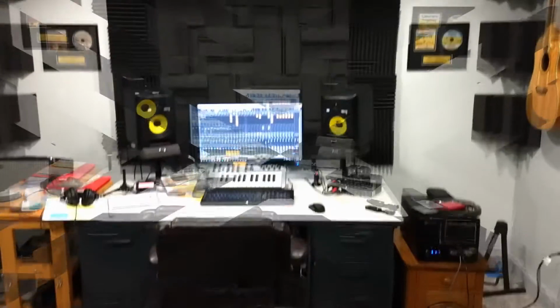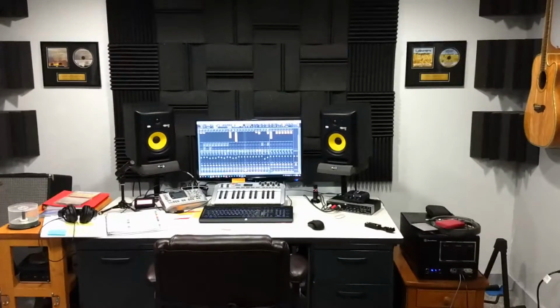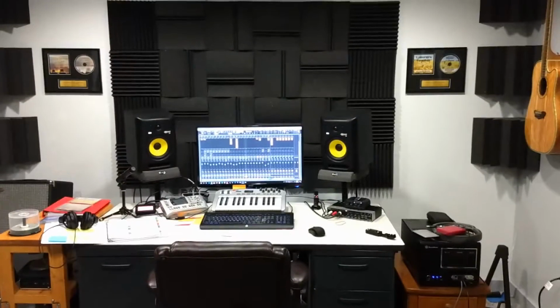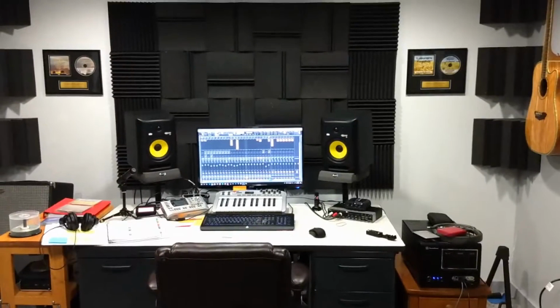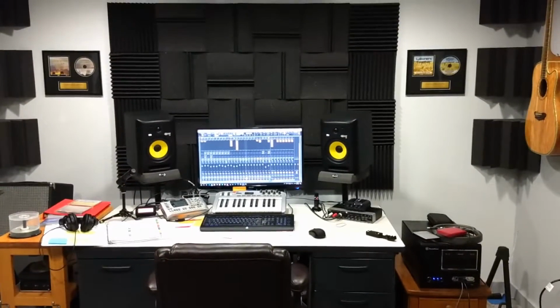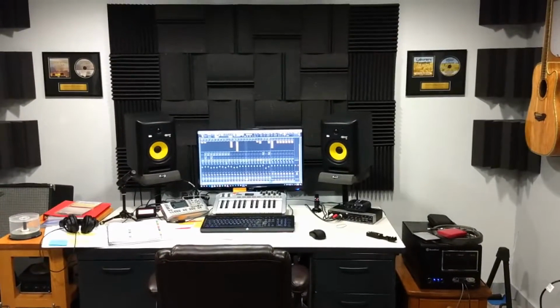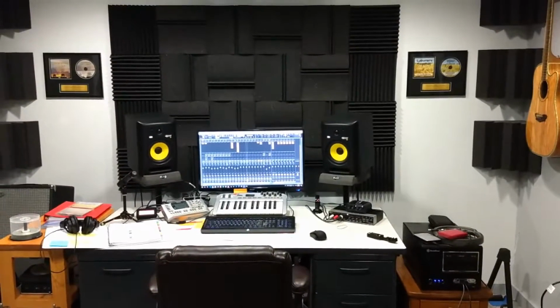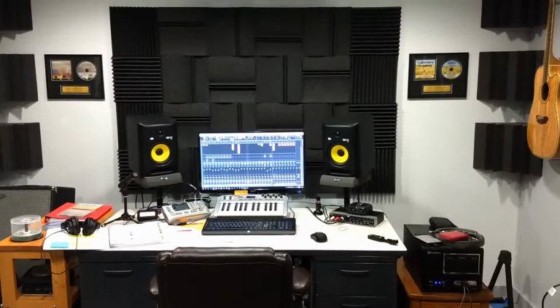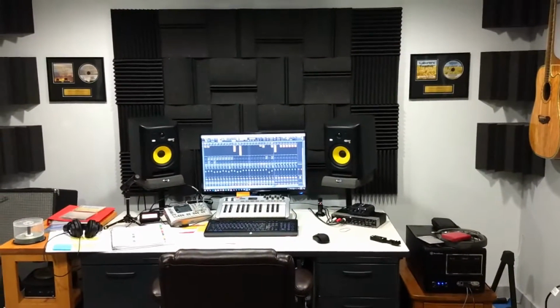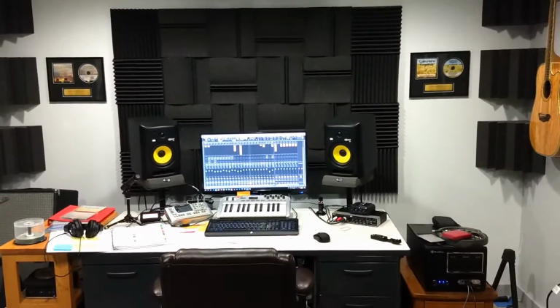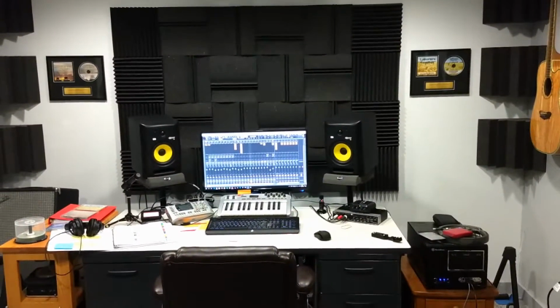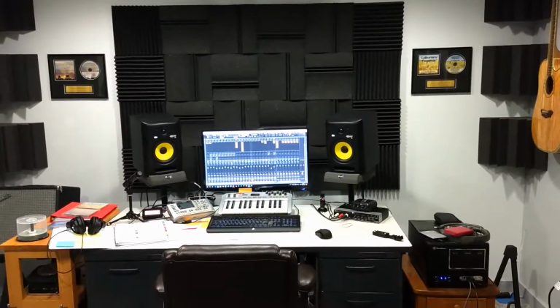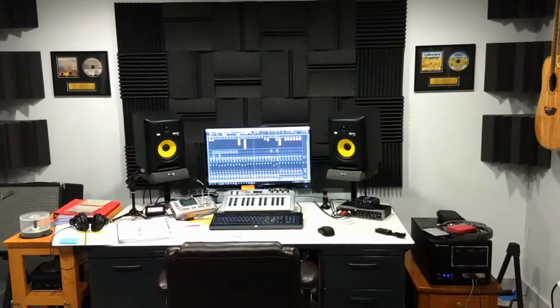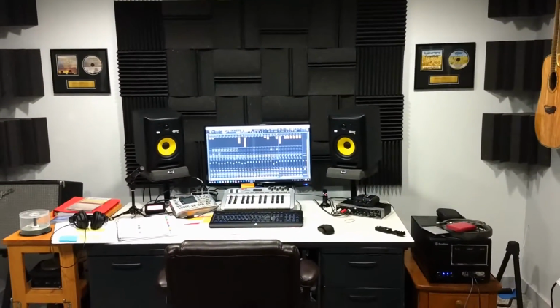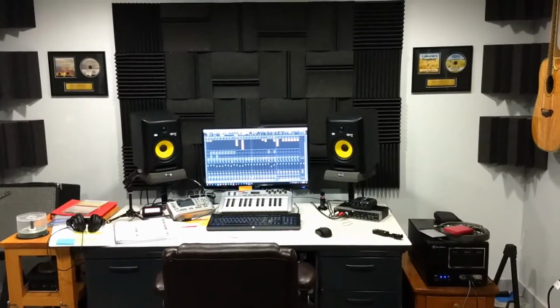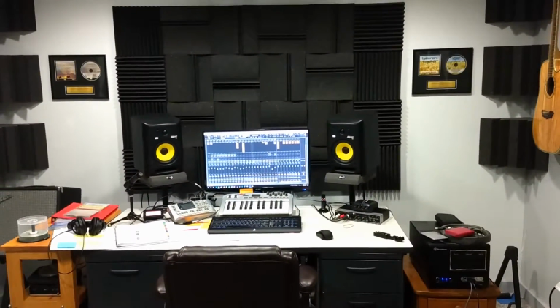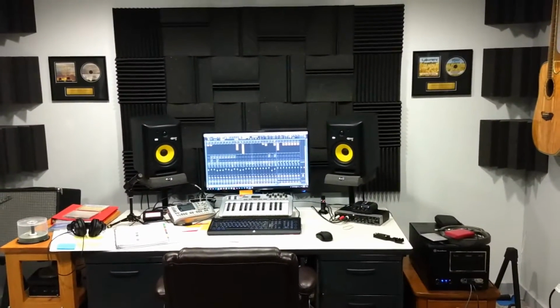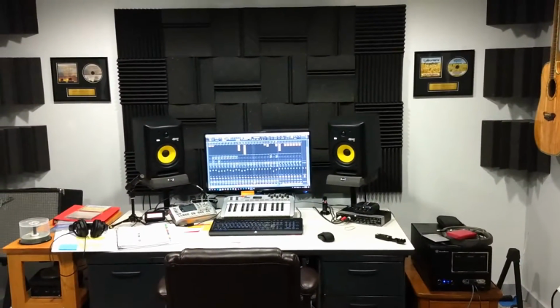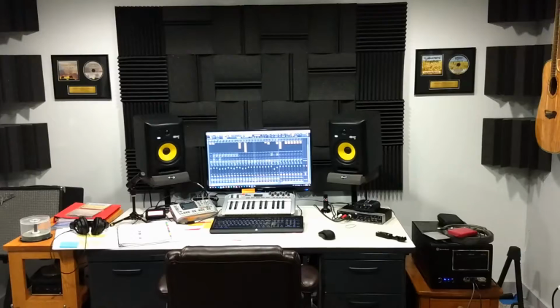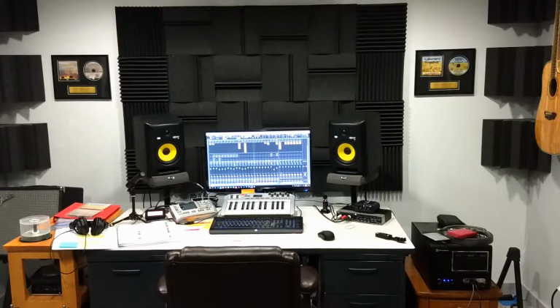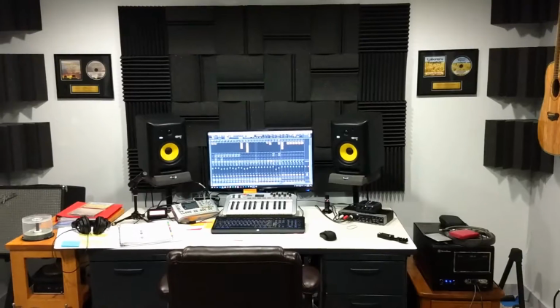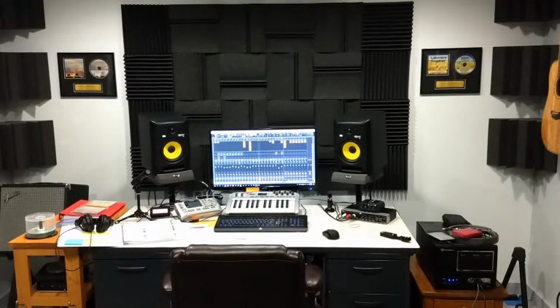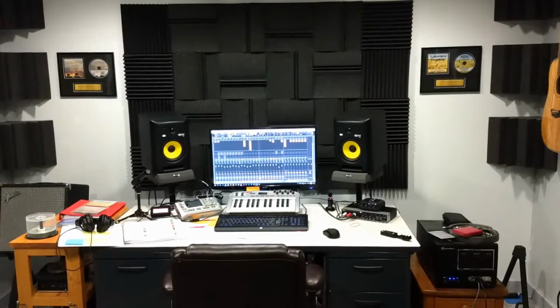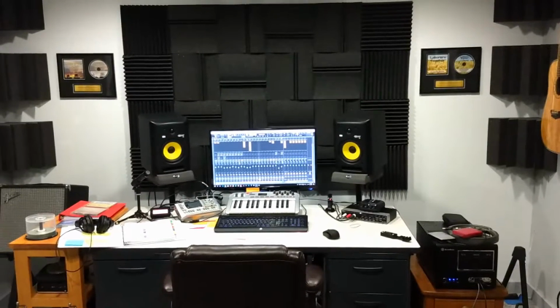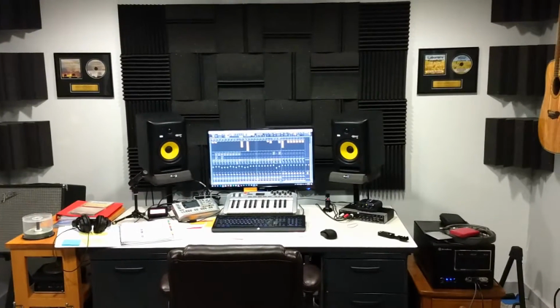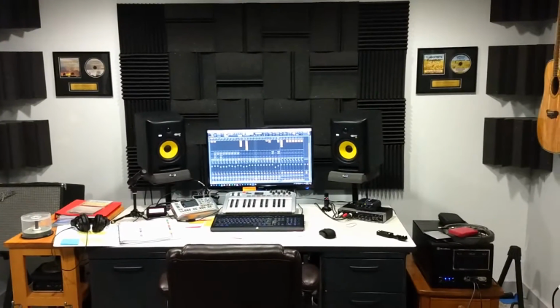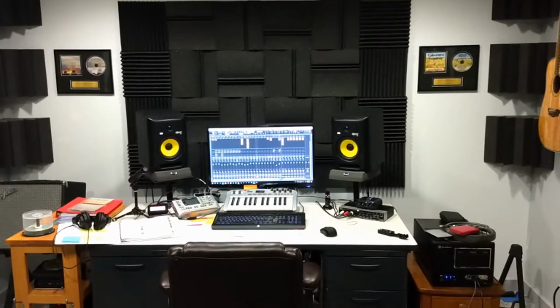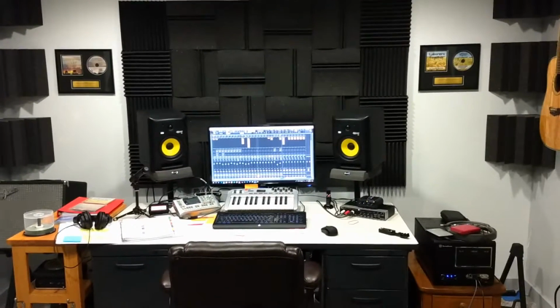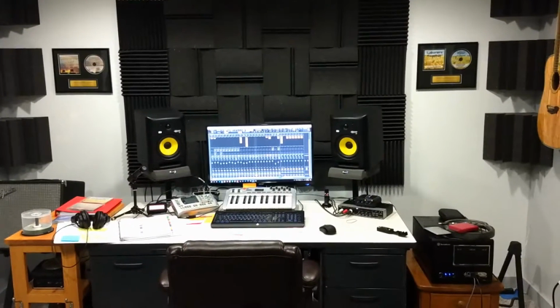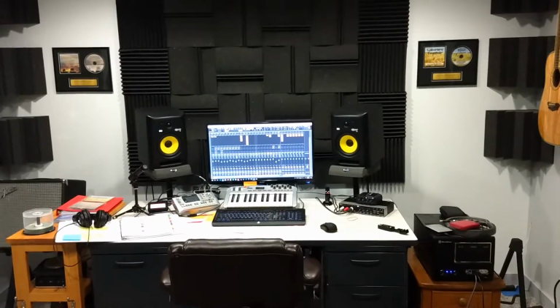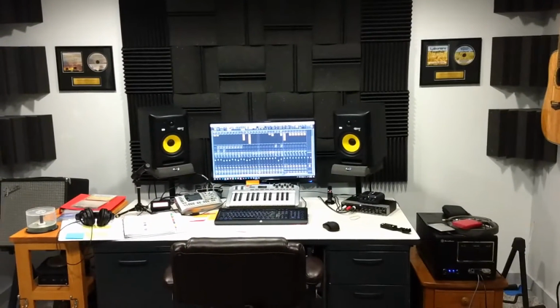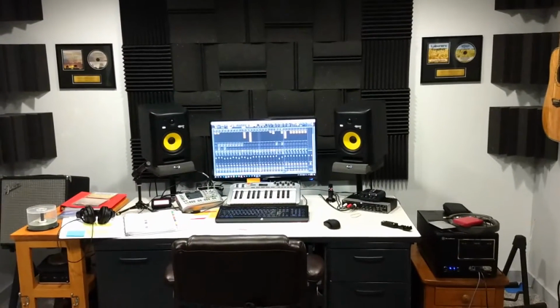Look forward to talking to you soon. This is Rob from our musical Man Cave in Wisconsin, signing off.